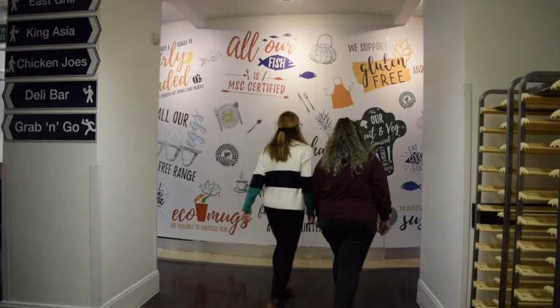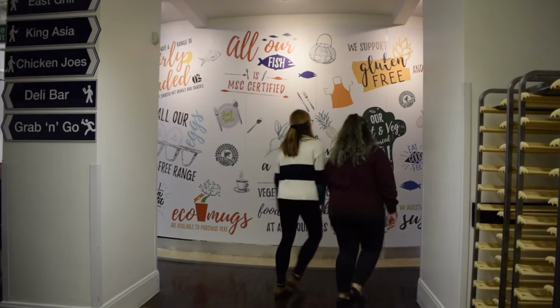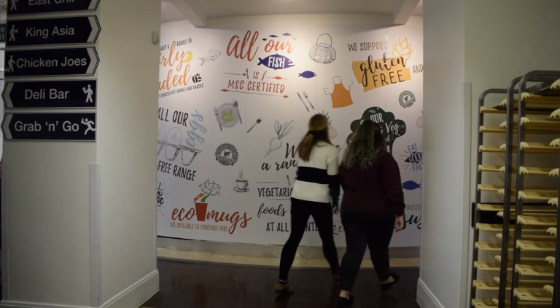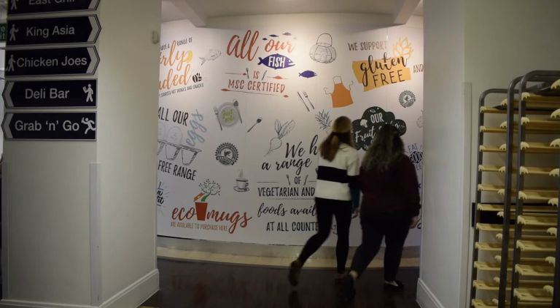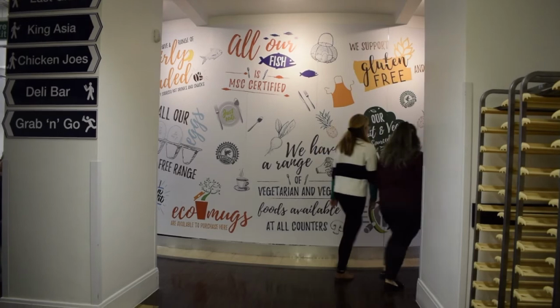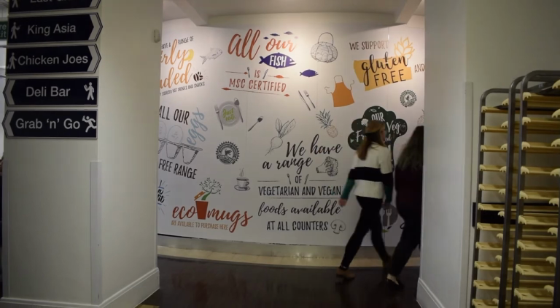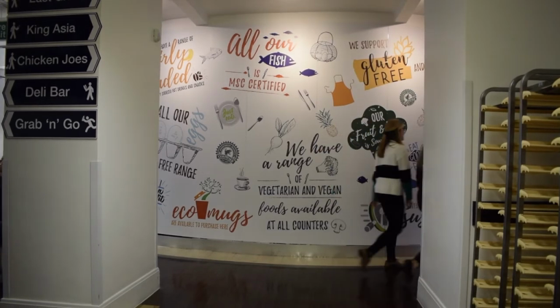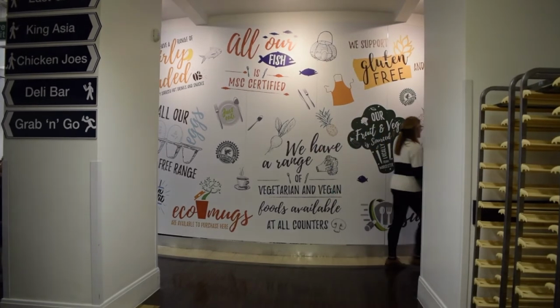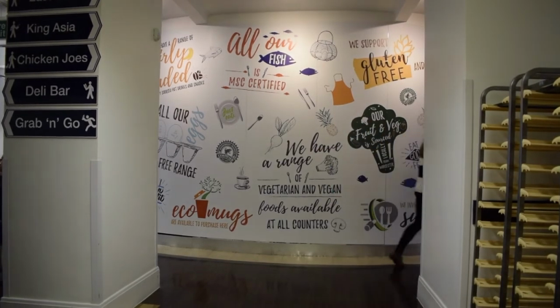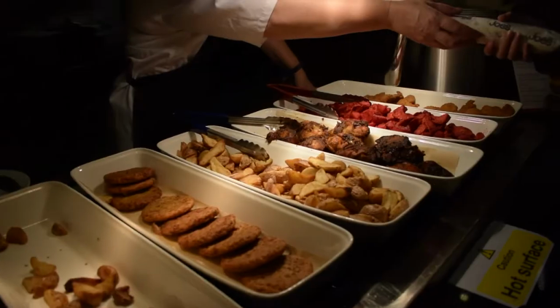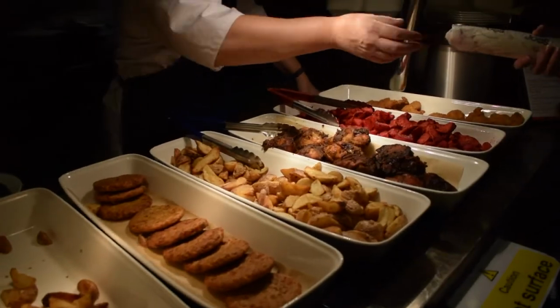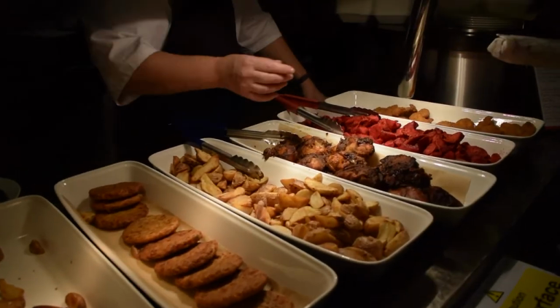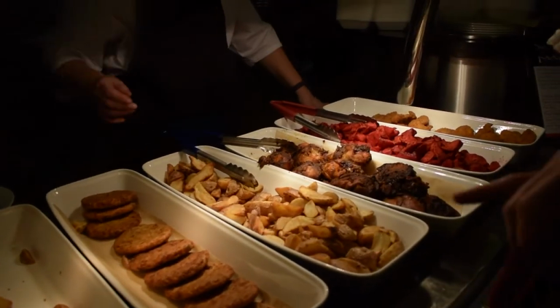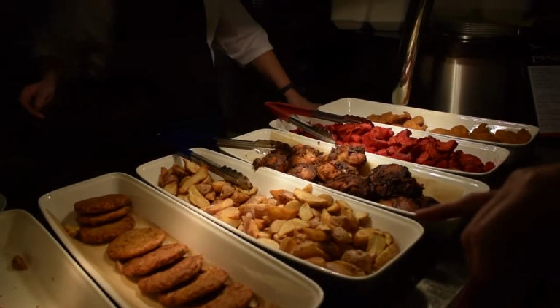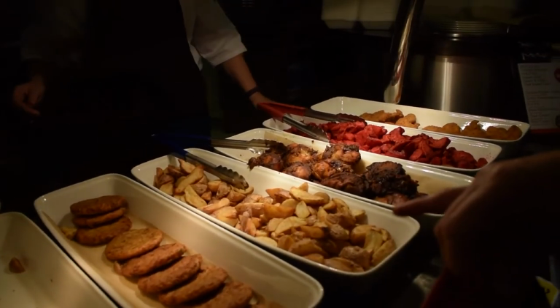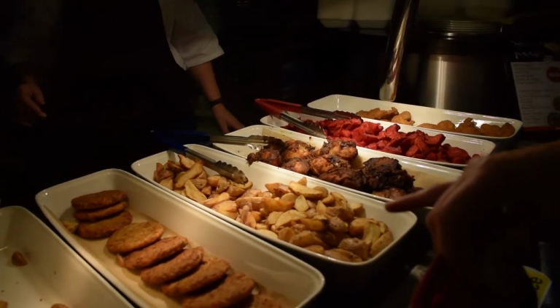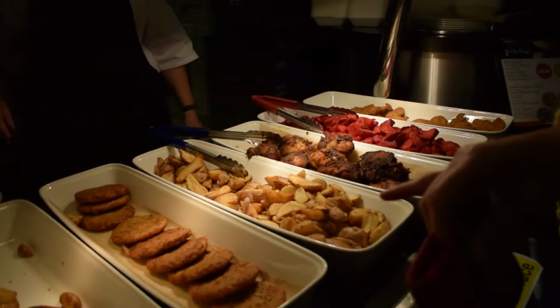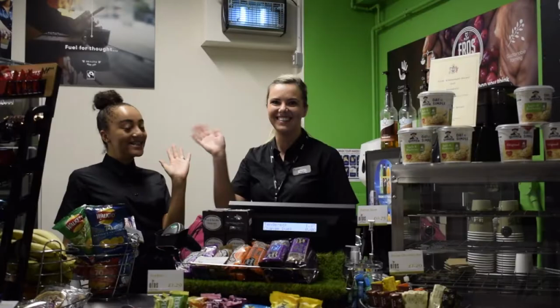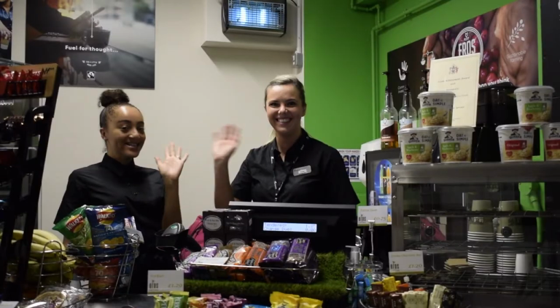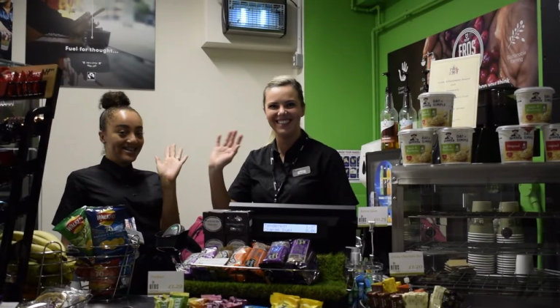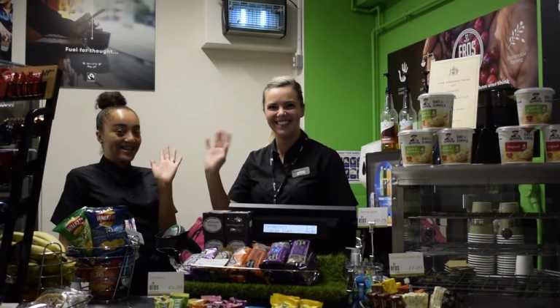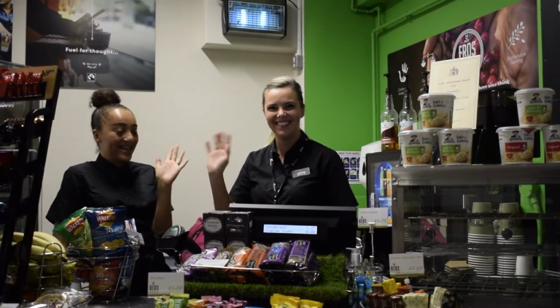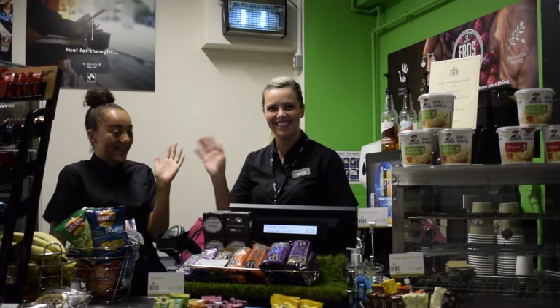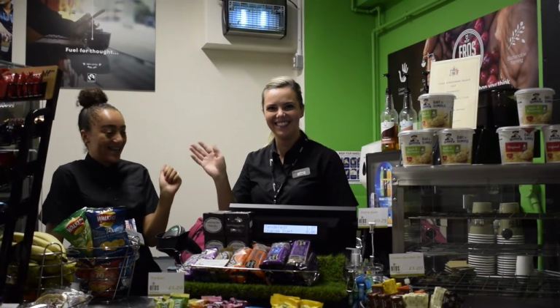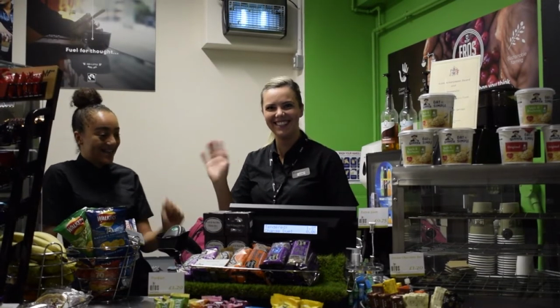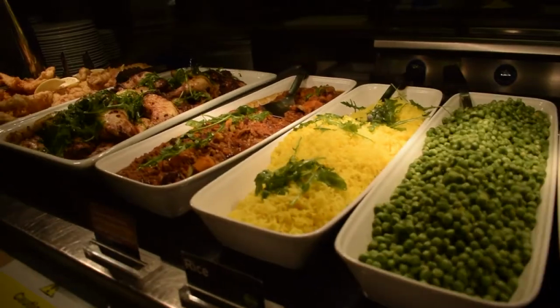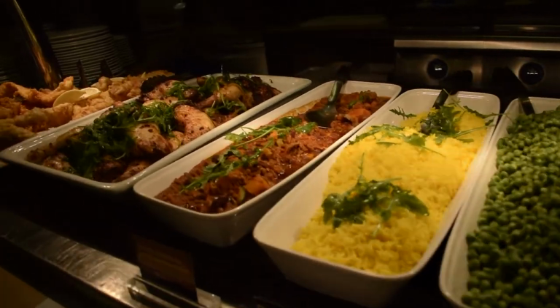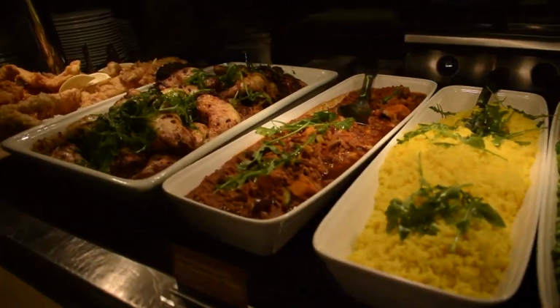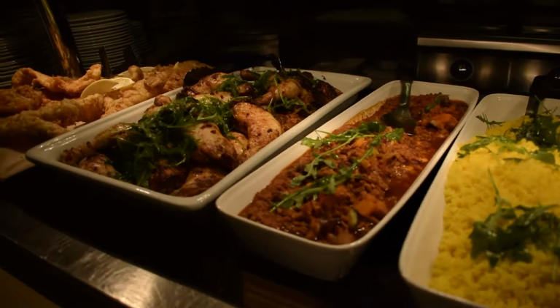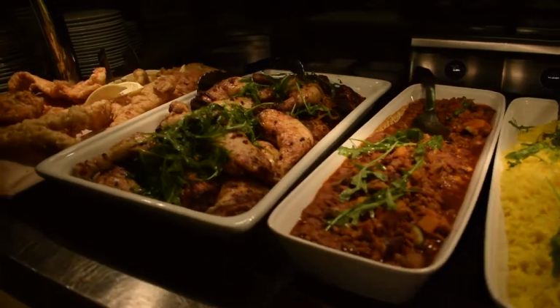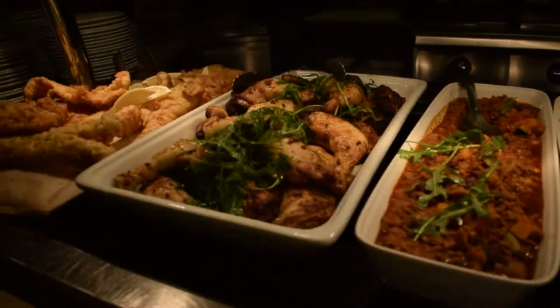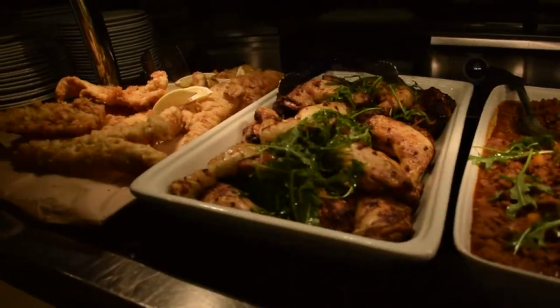It can be super tiring spending the day walking around the main building campus, so stop off at one of the onsite catering facilities to grab a bite to eat.